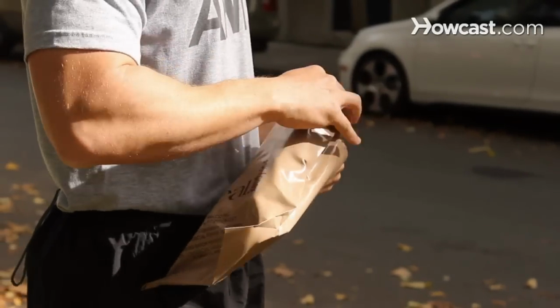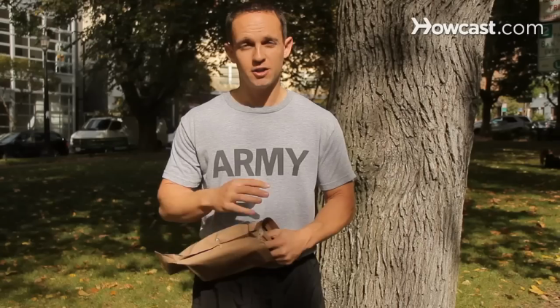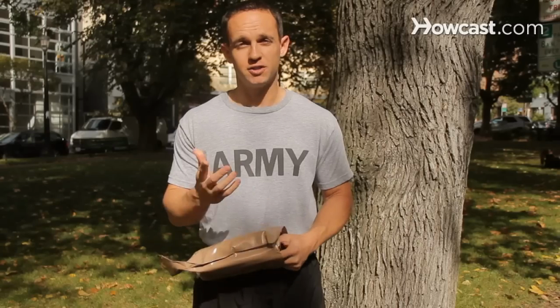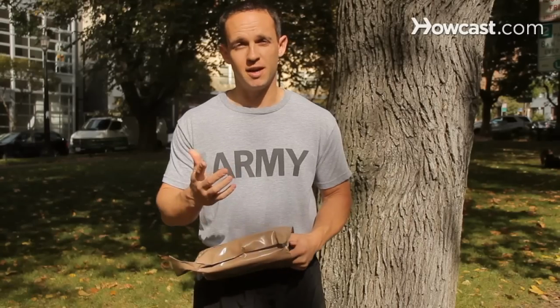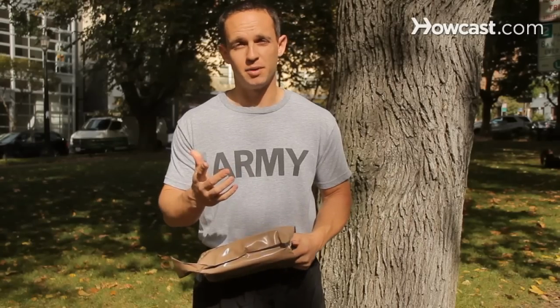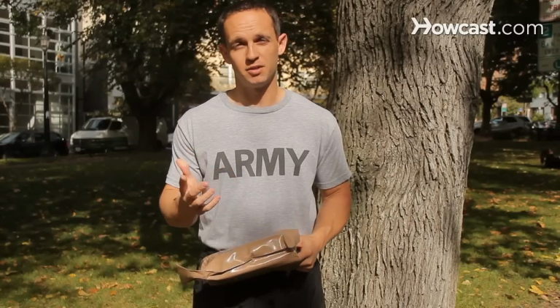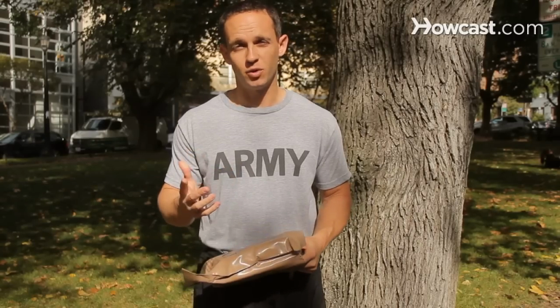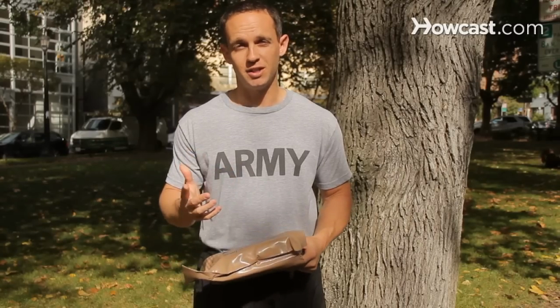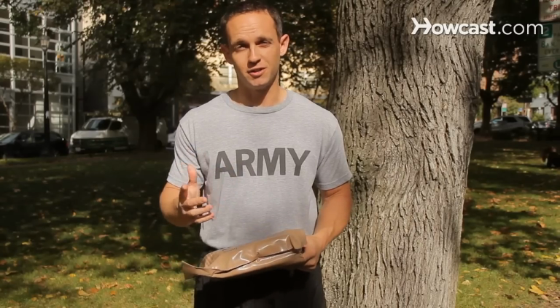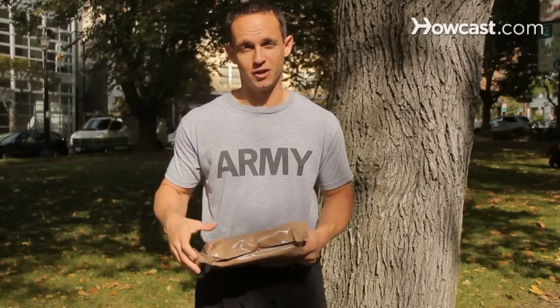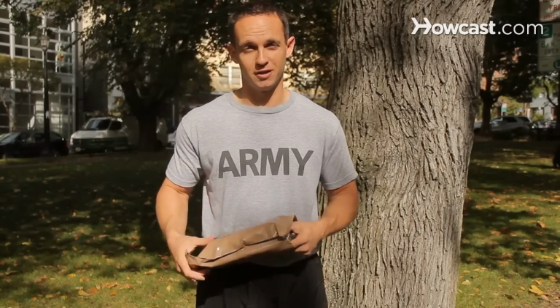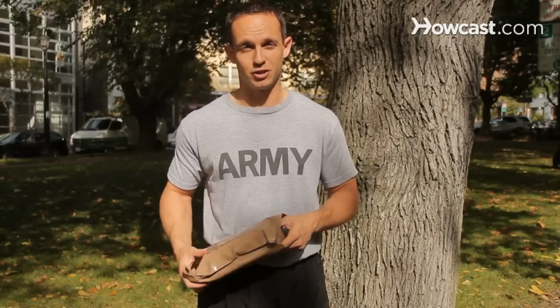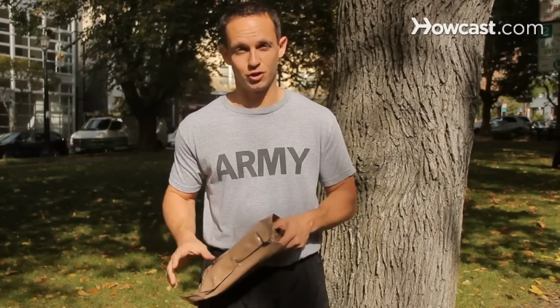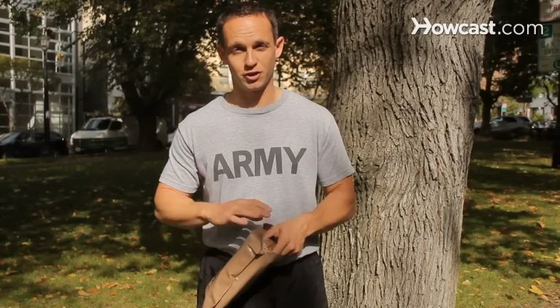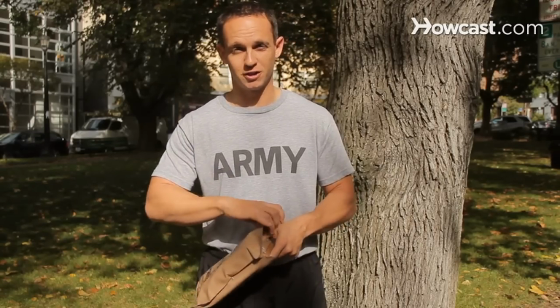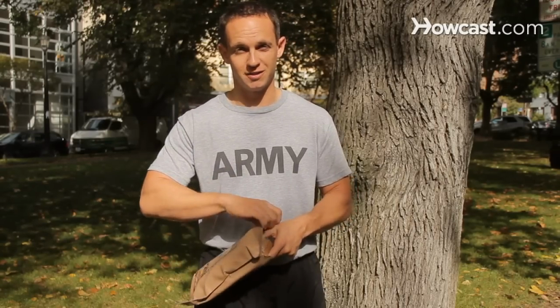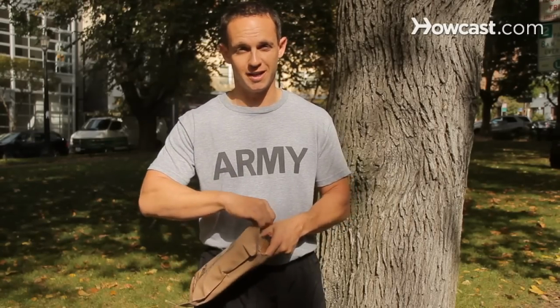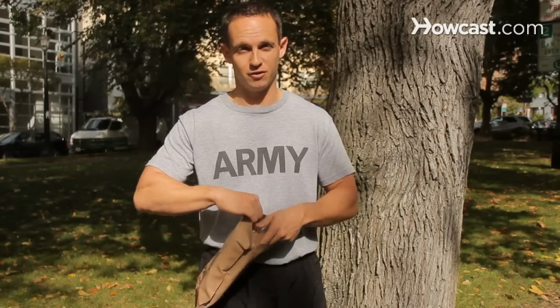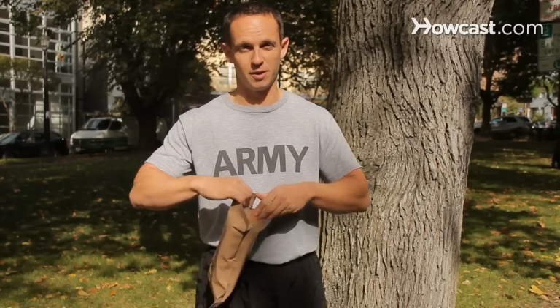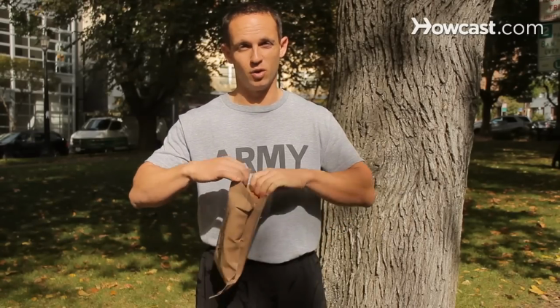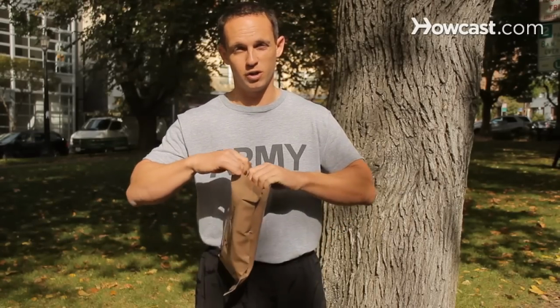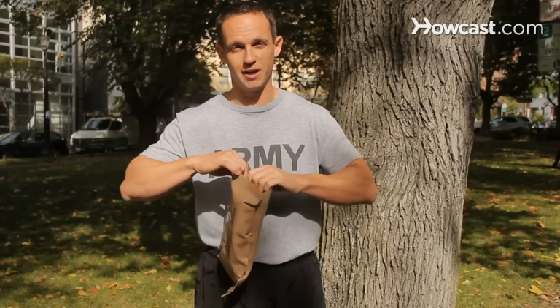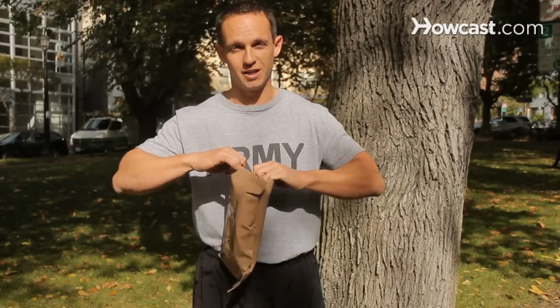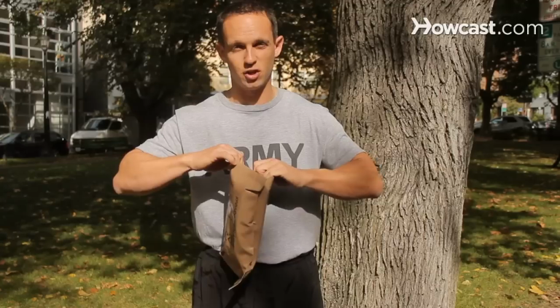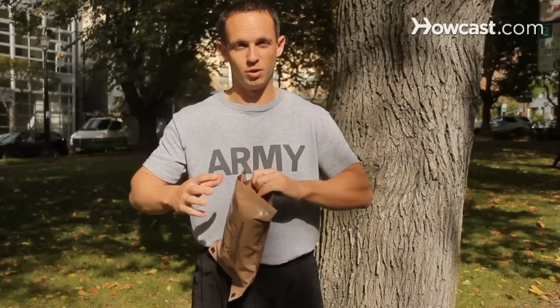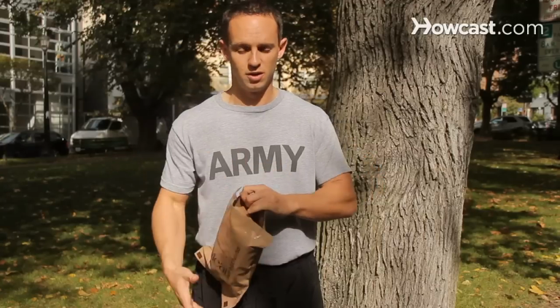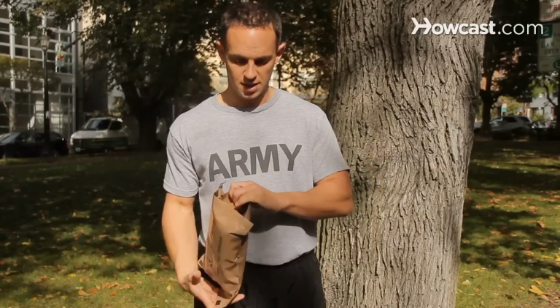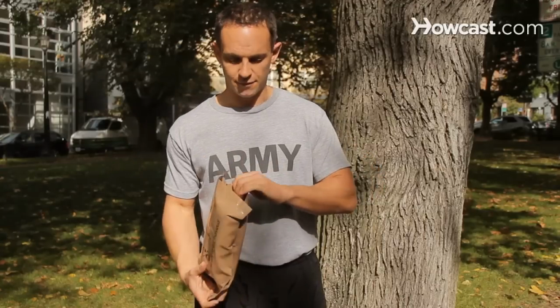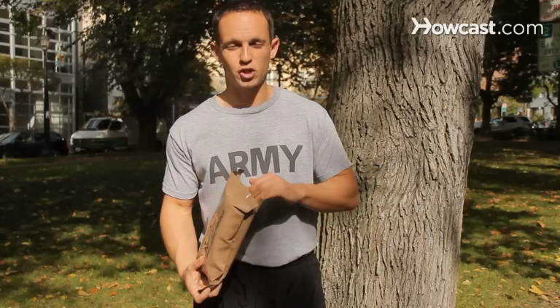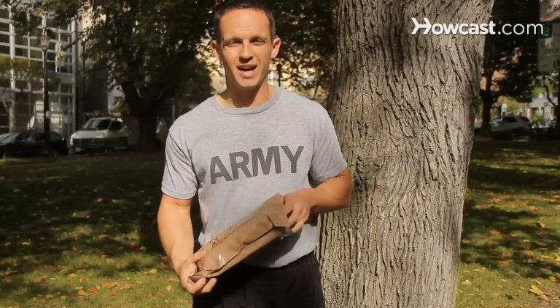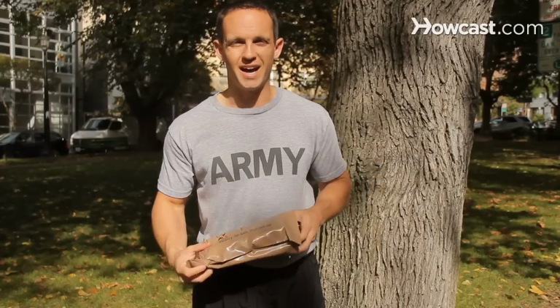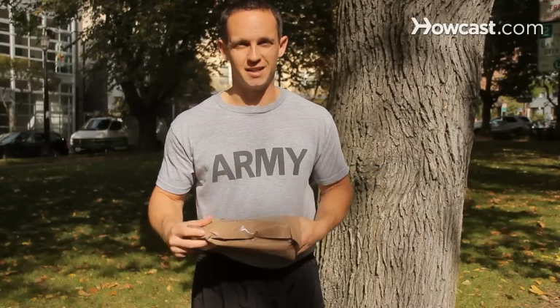Here's a tip: don't eat the dessert, because your drill sergeant's going to take it from you, or you're going to get in trouble if you try to hide it.